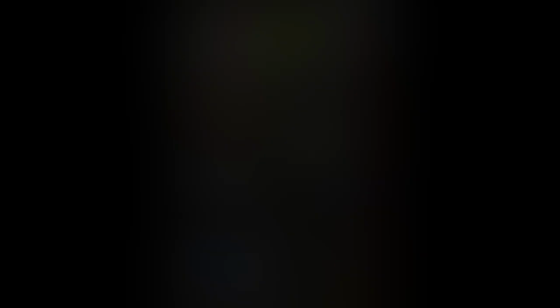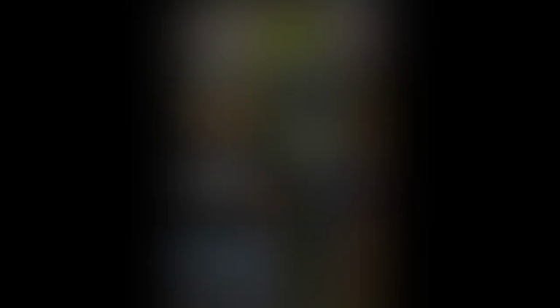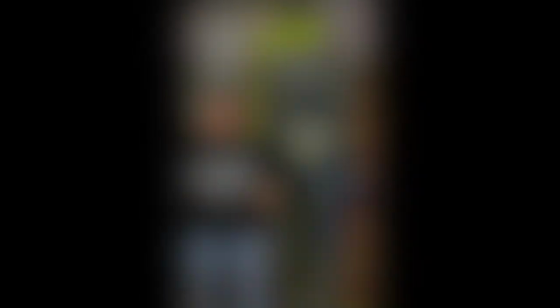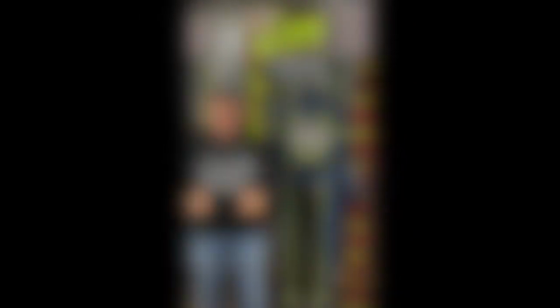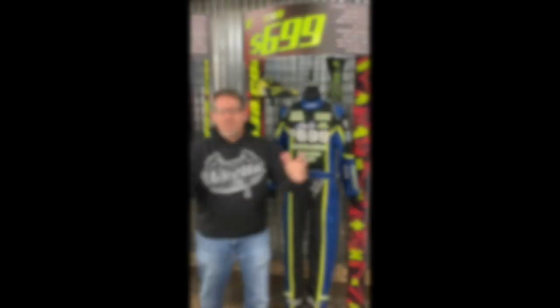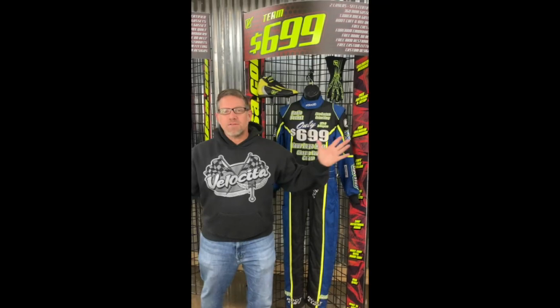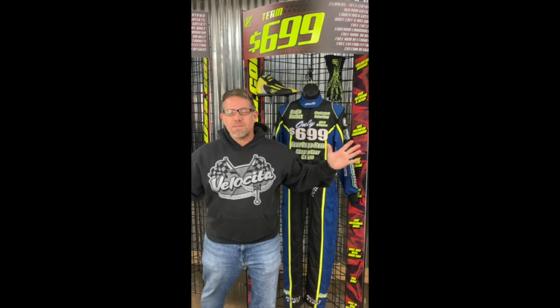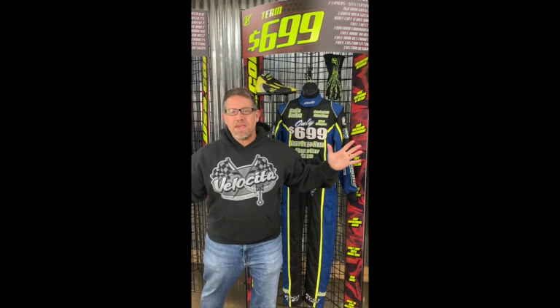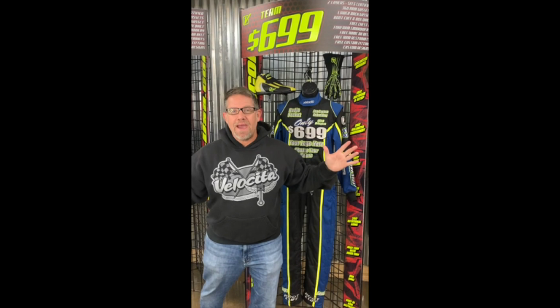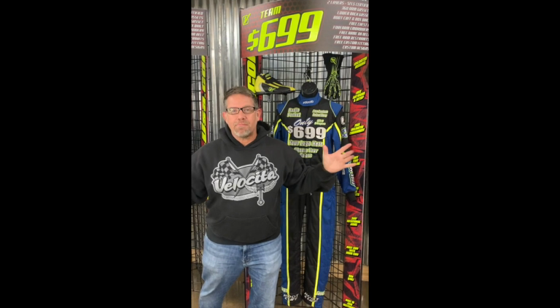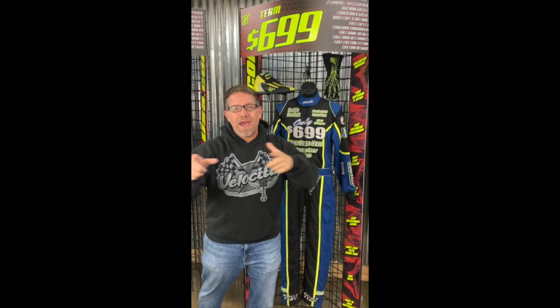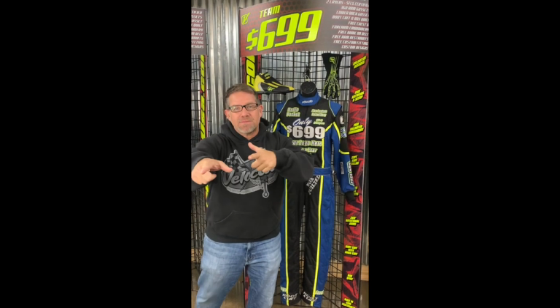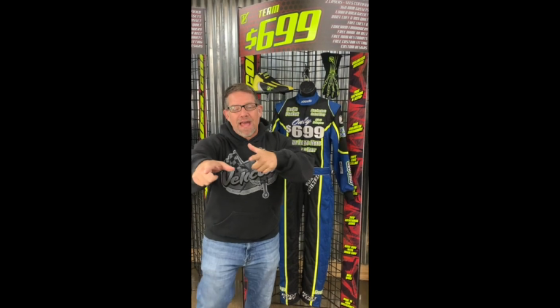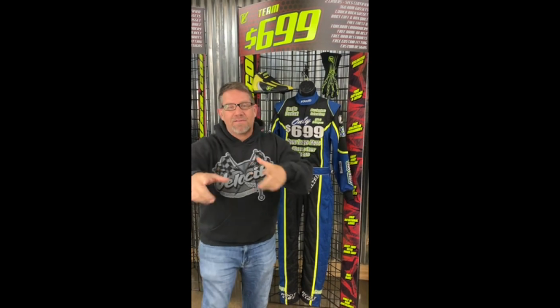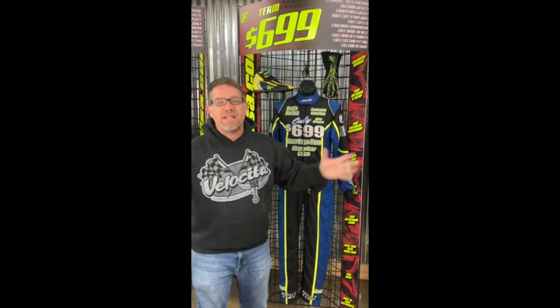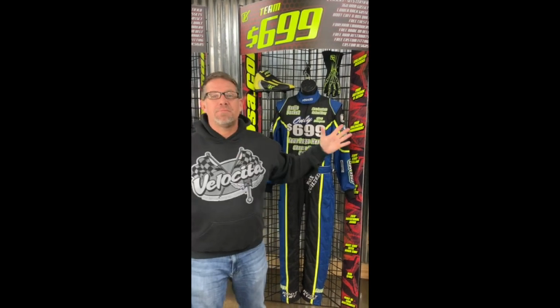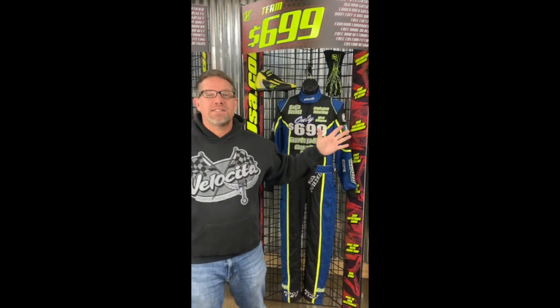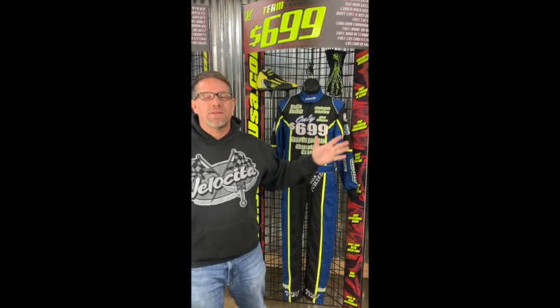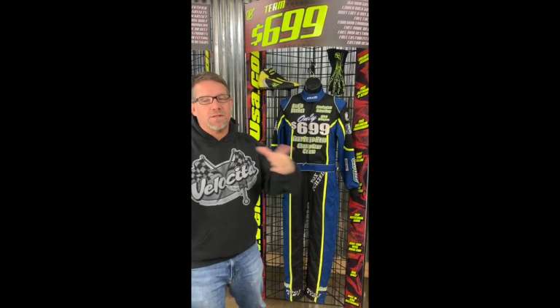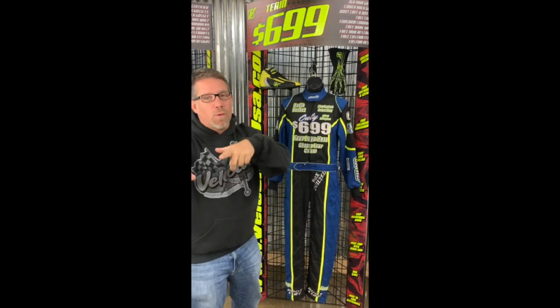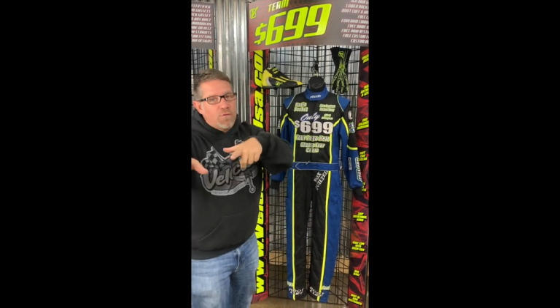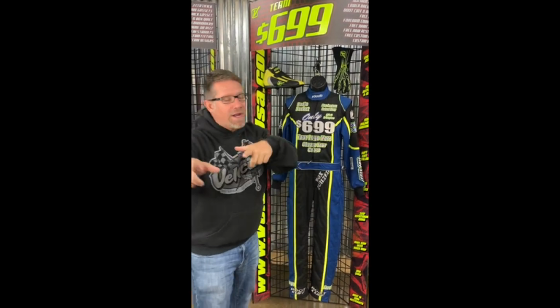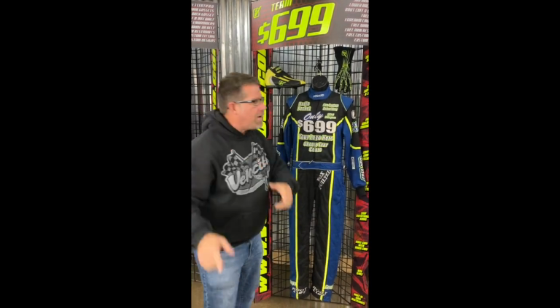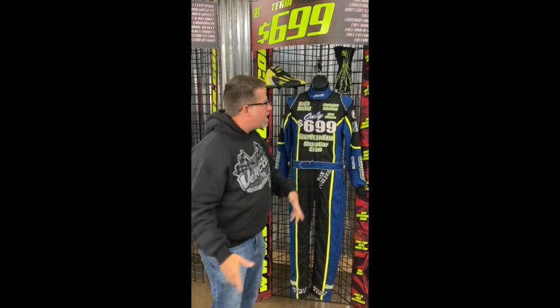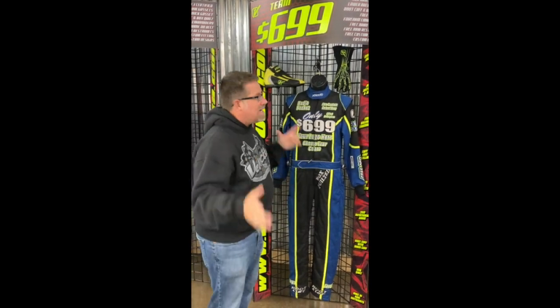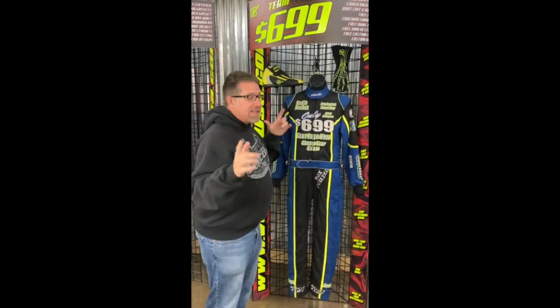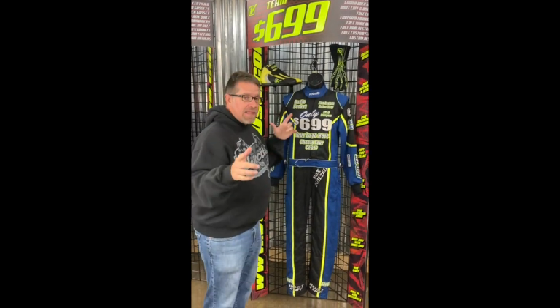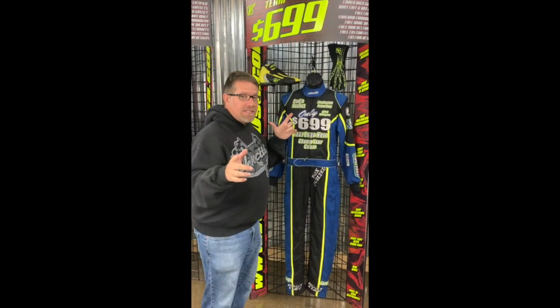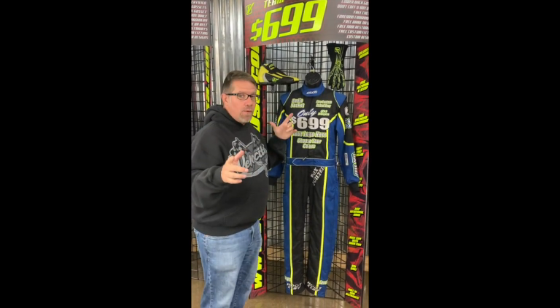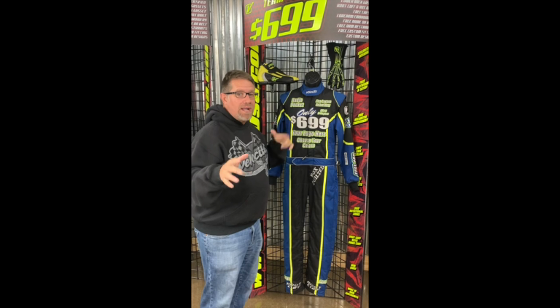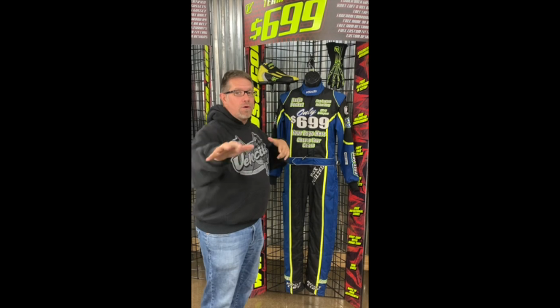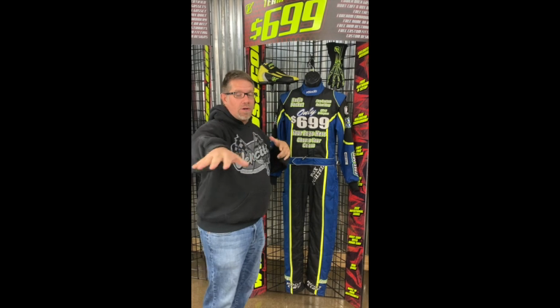Hey folks, it's me, Bad Brad. It's Black Friday — it's the biggest sale of the year, the one you've waited on. Let me tell you what we've got going on.